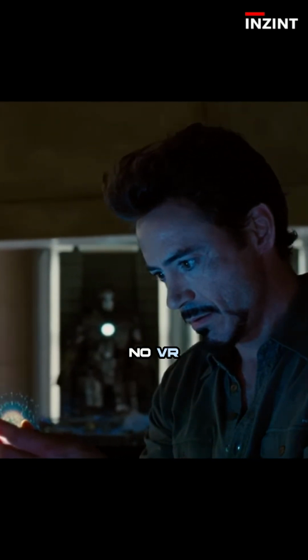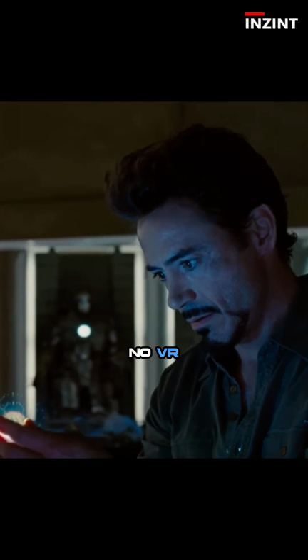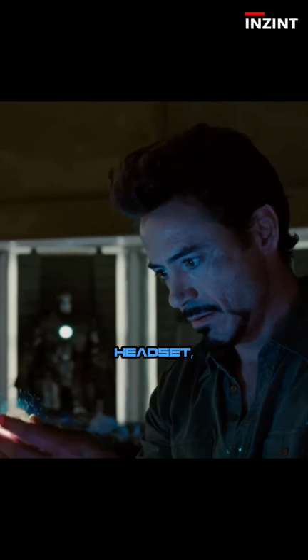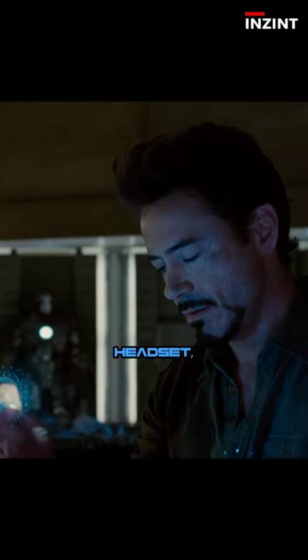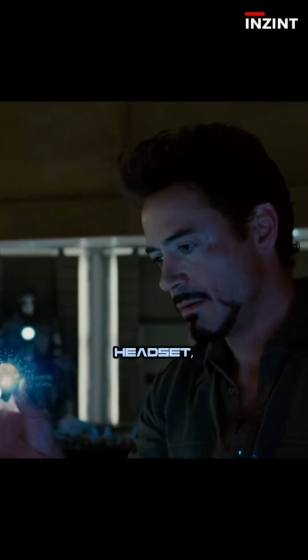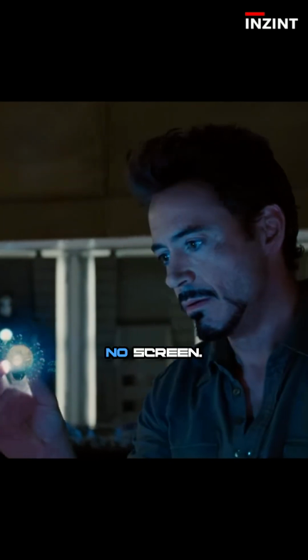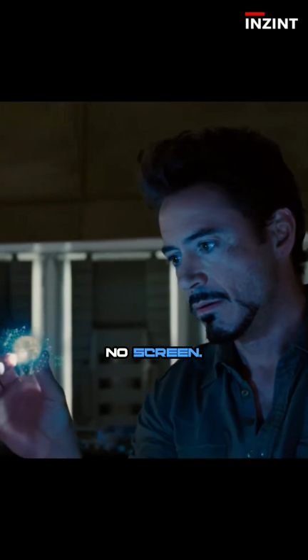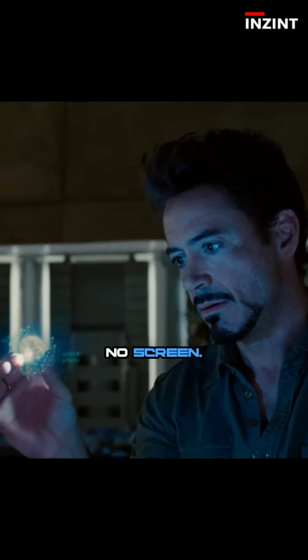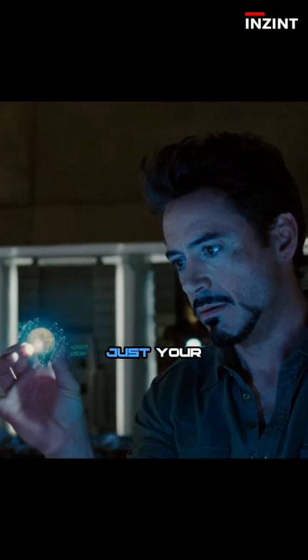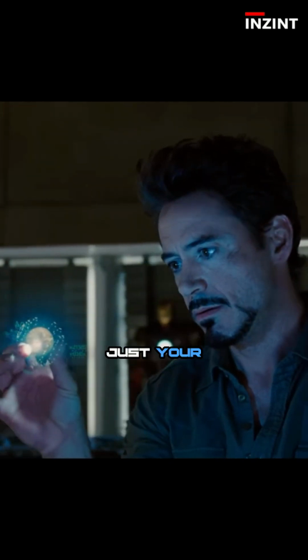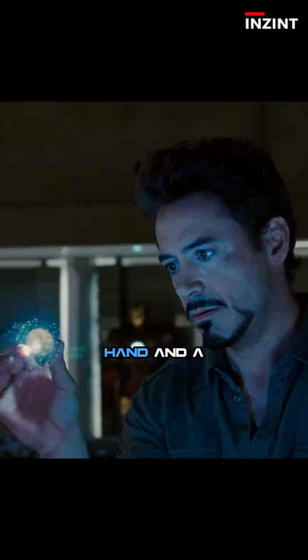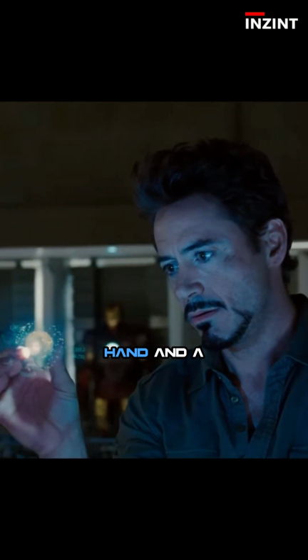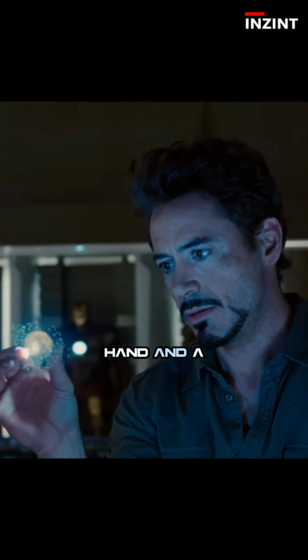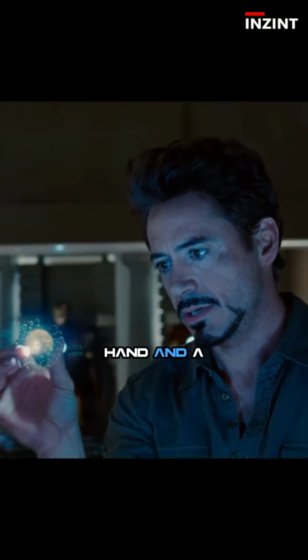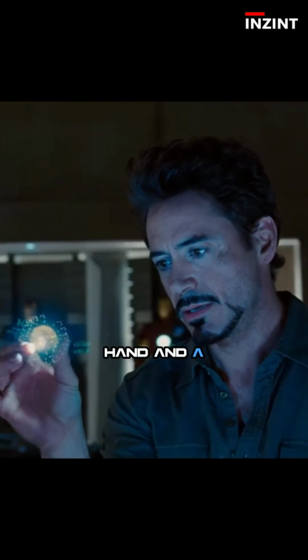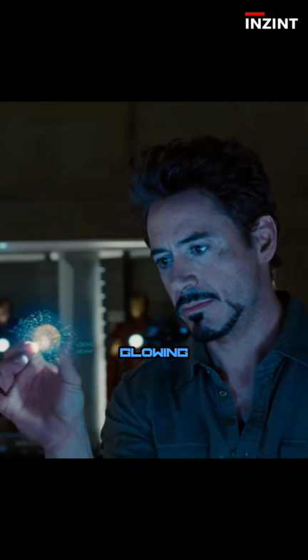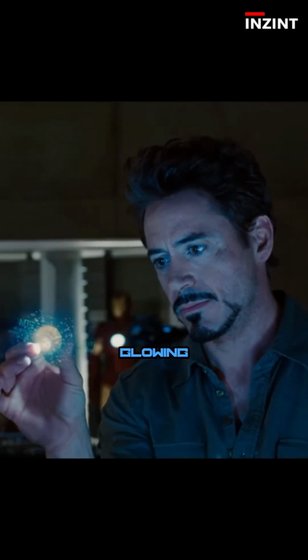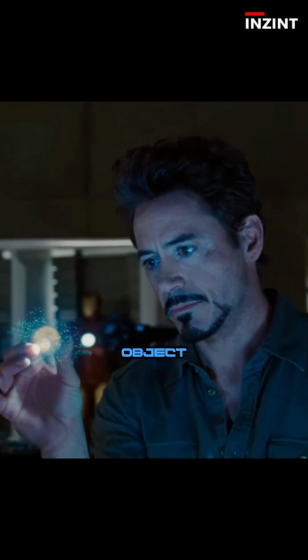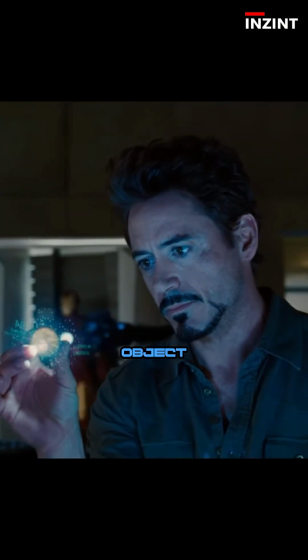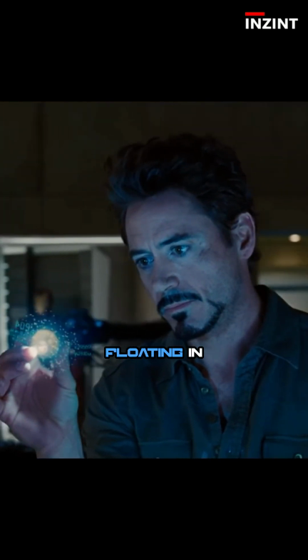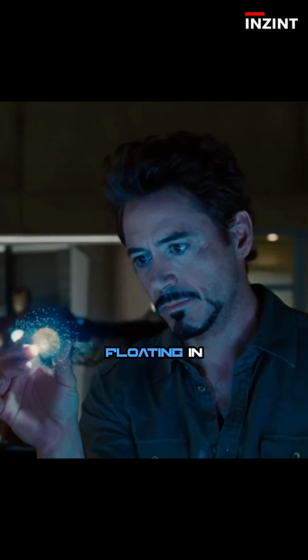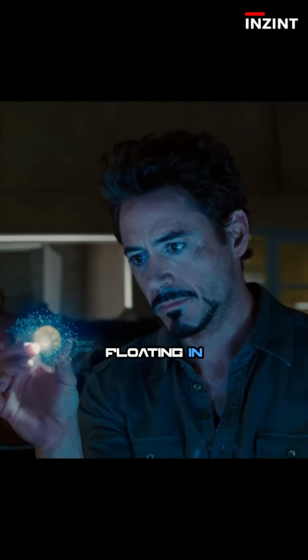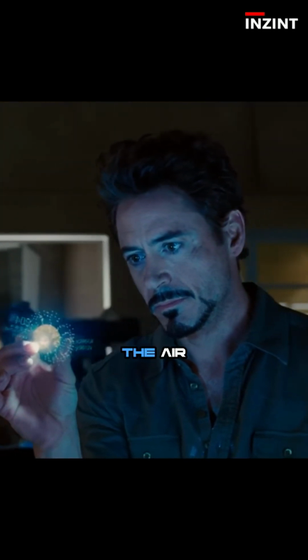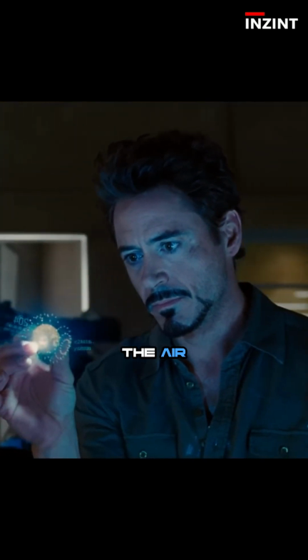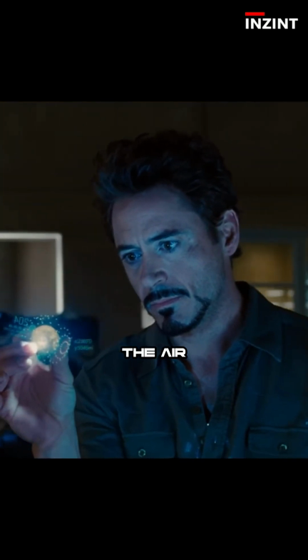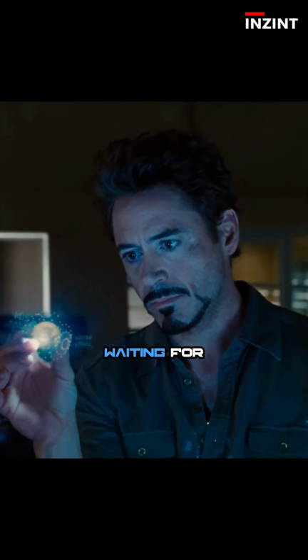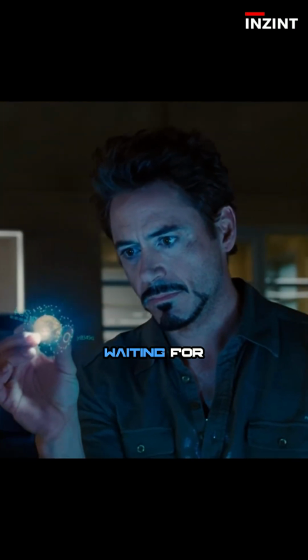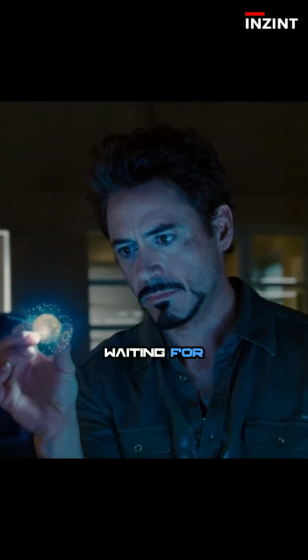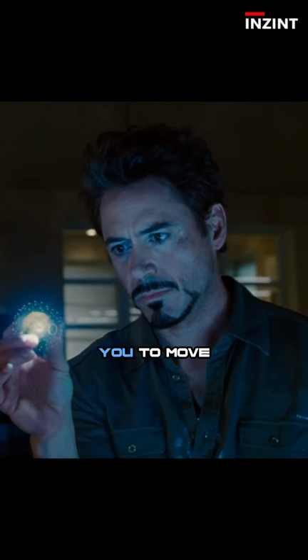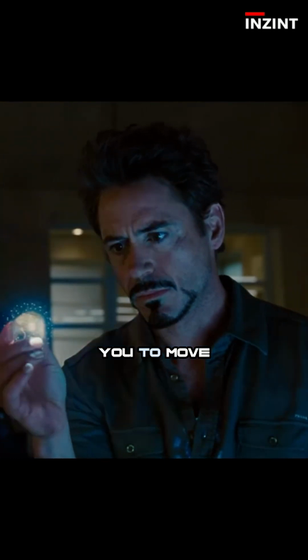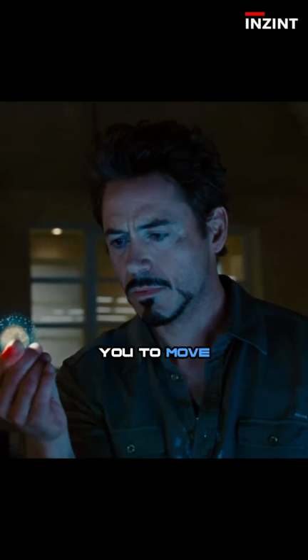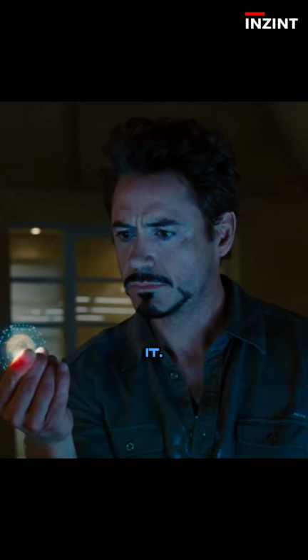A real 3D hologram you can see and actually touch. No gloves, no VR headset, no screen — just your hand and a glowing object floating in the air, waiting for you to move it.